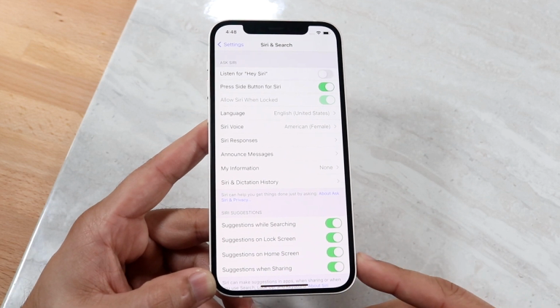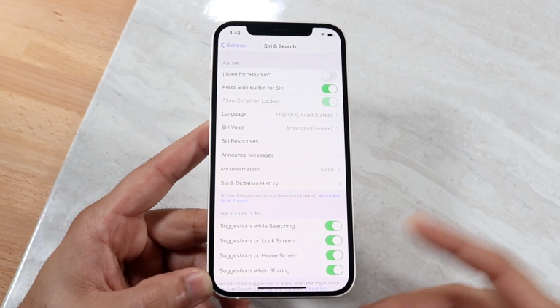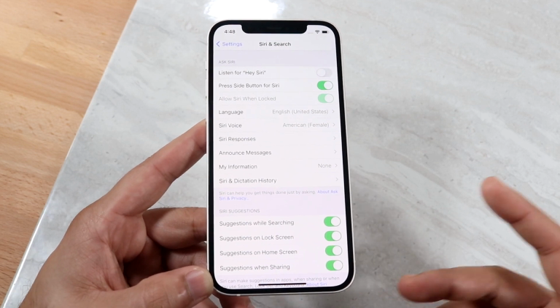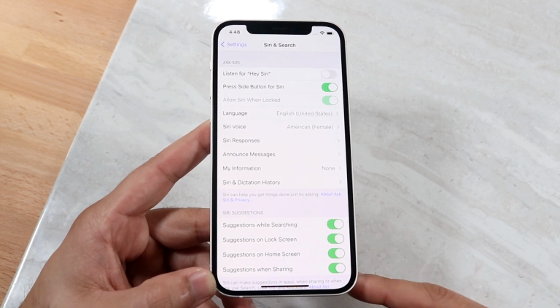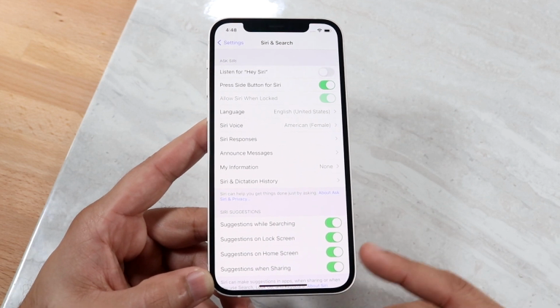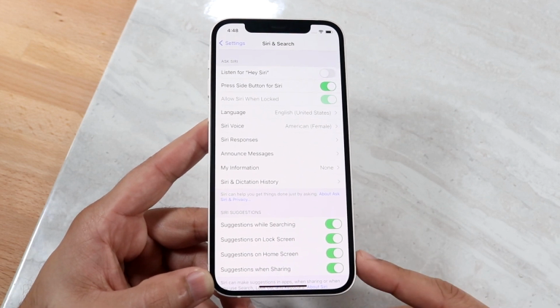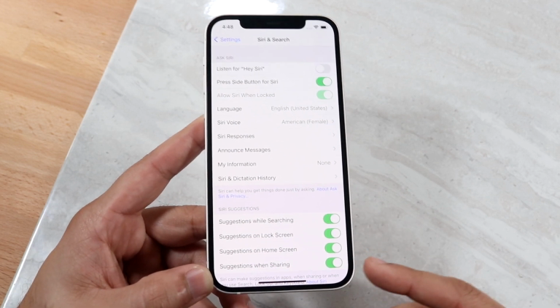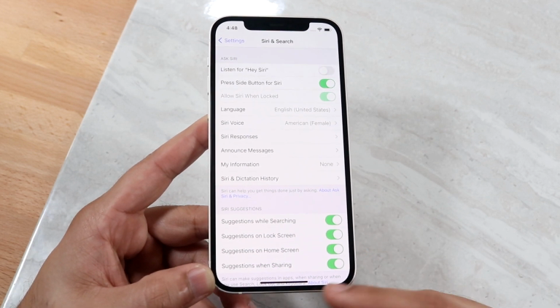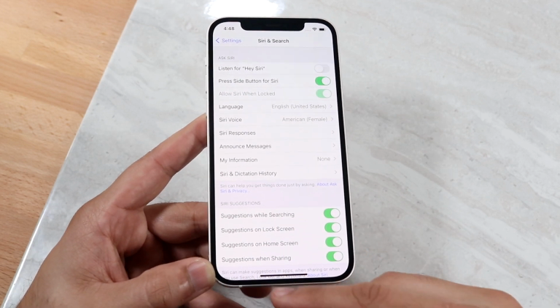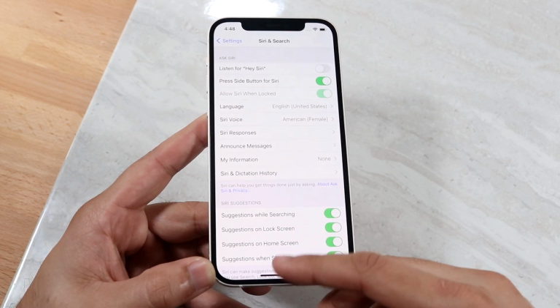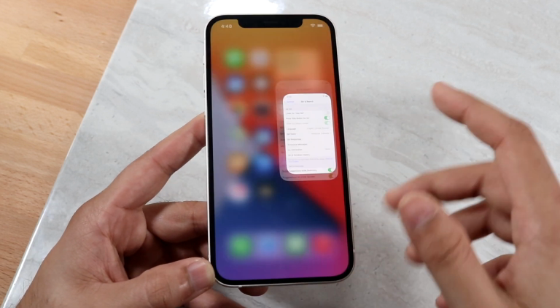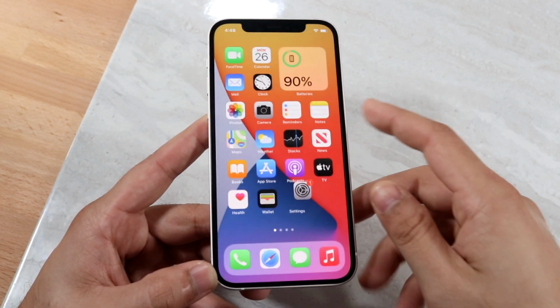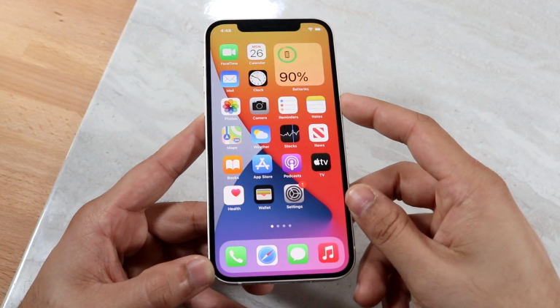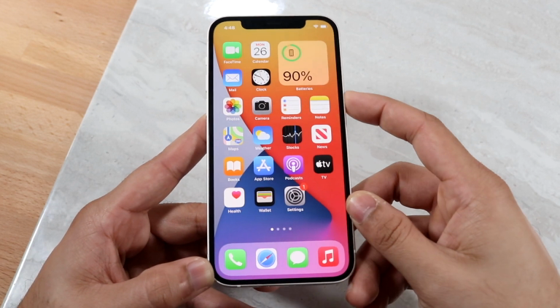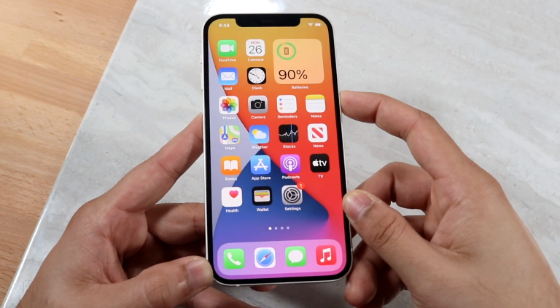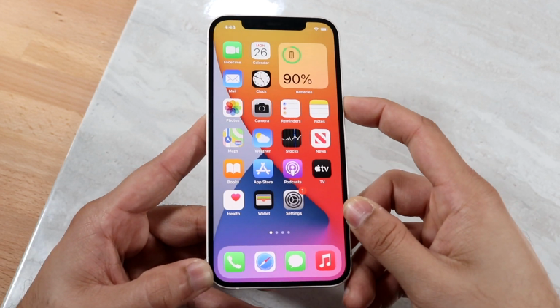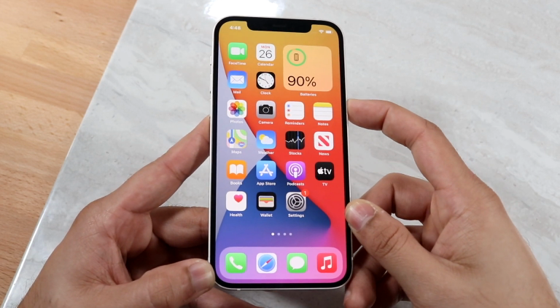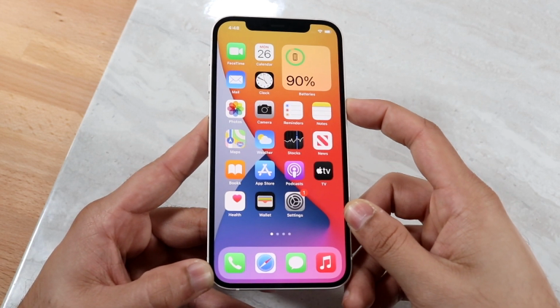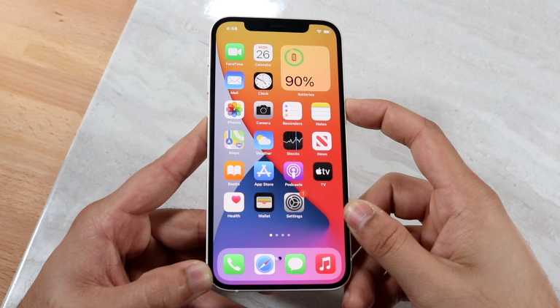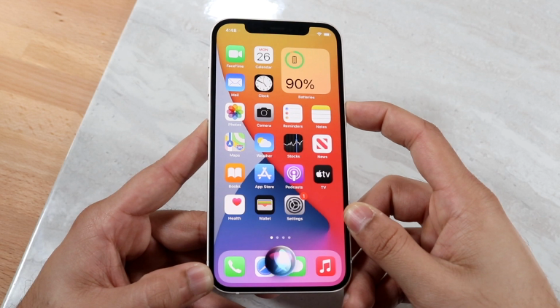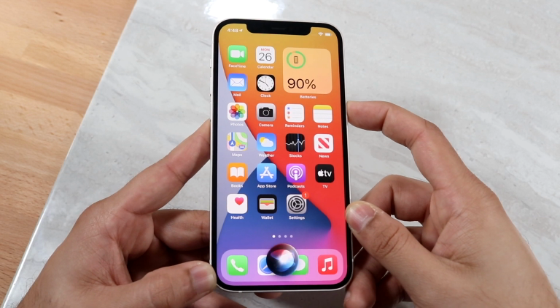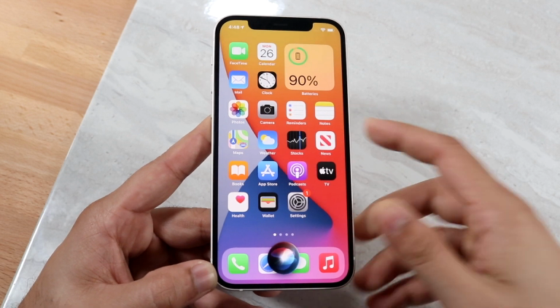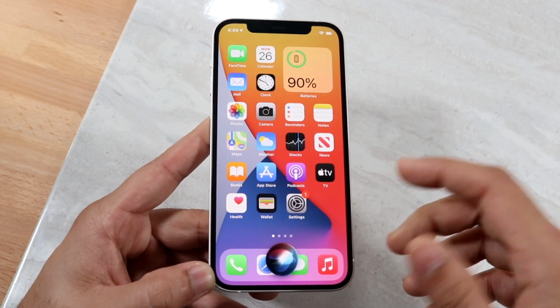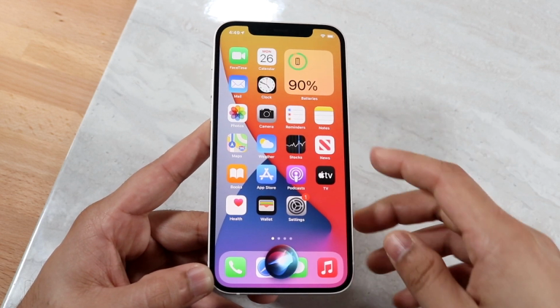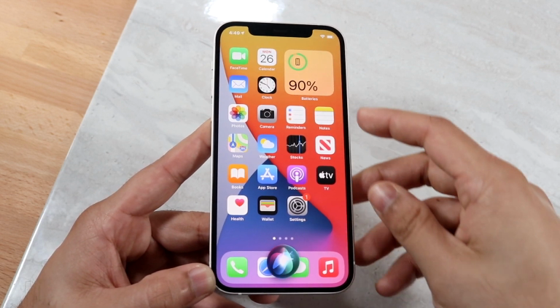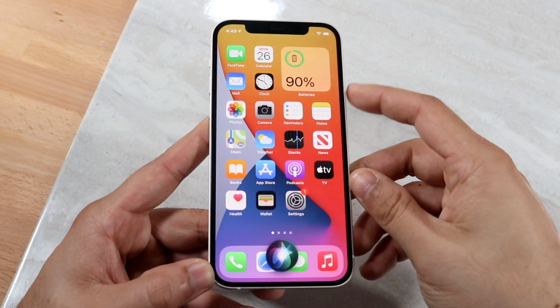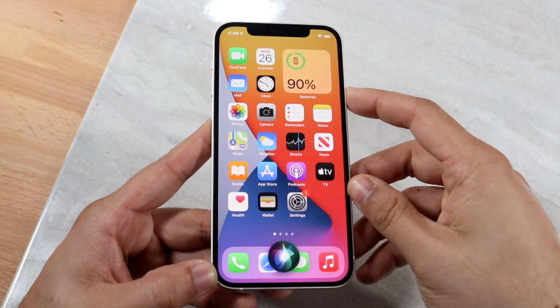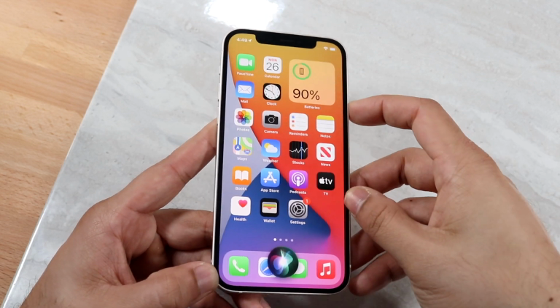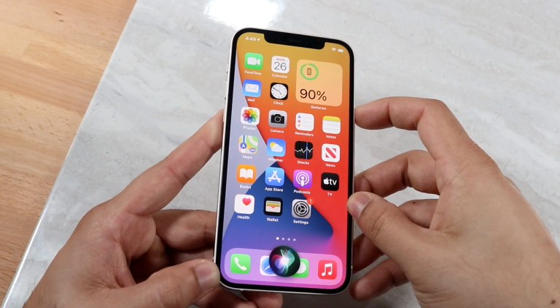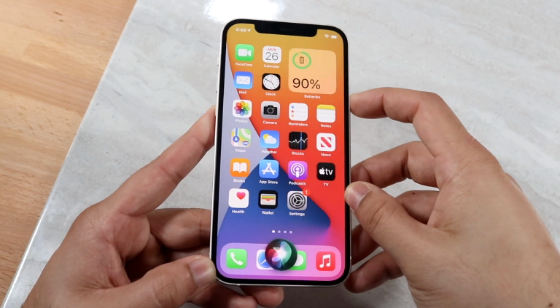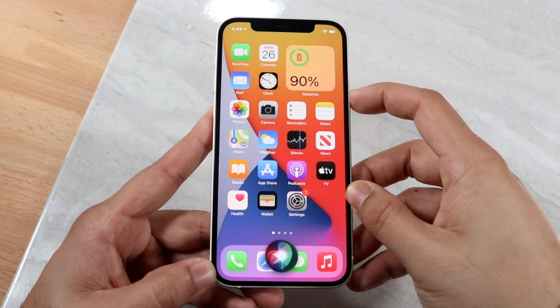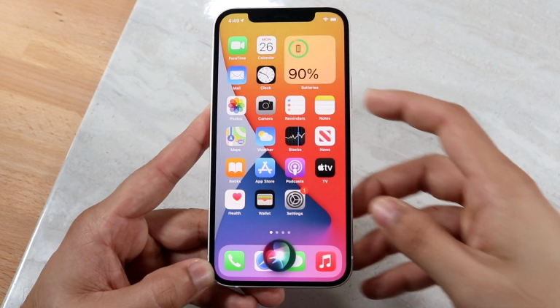That's pretty much the process — that's how to use Siri. You hold the side button right here, get into the Siri panel, and move on from there.